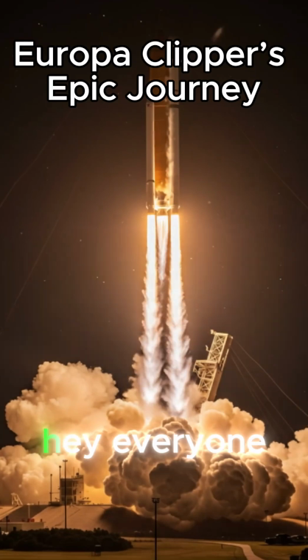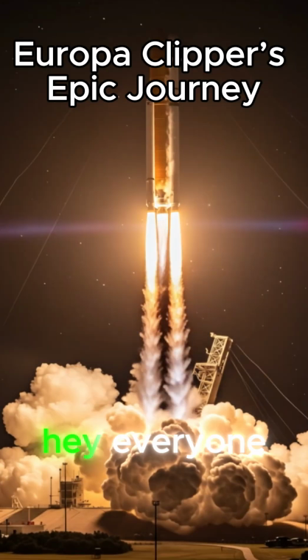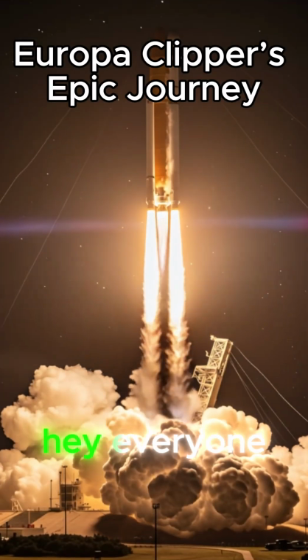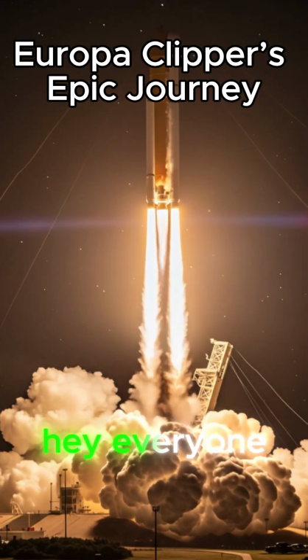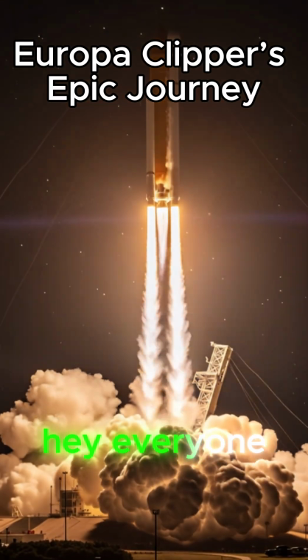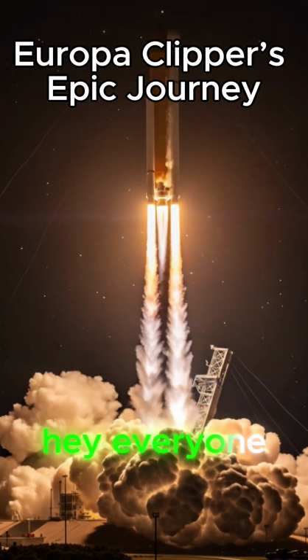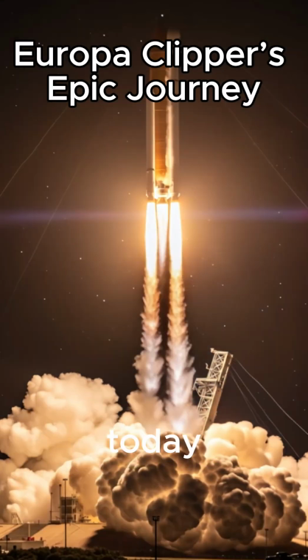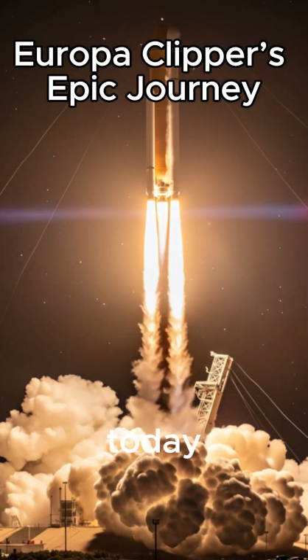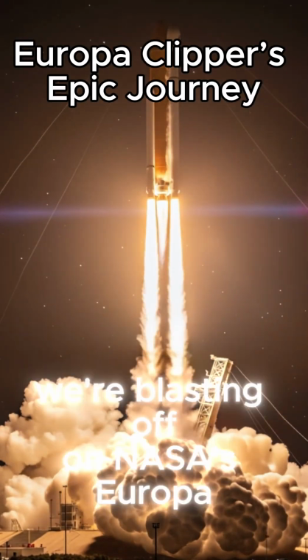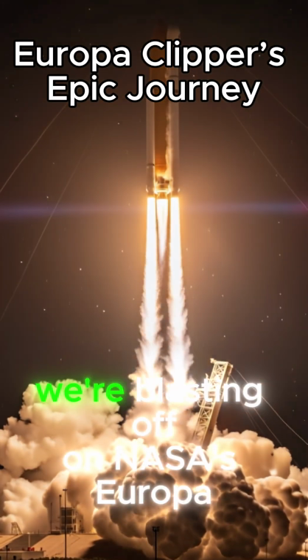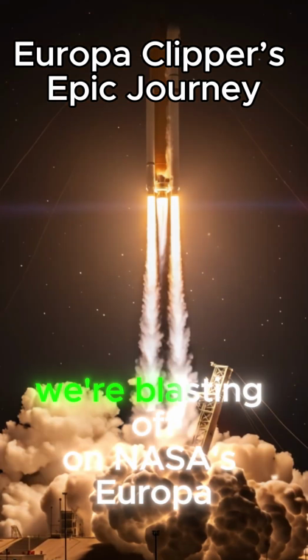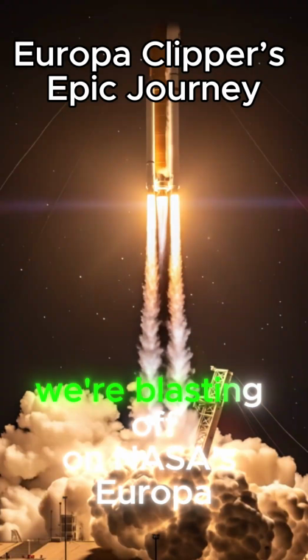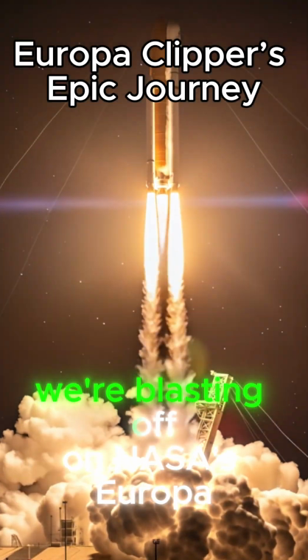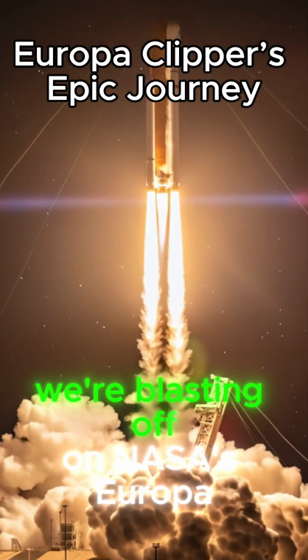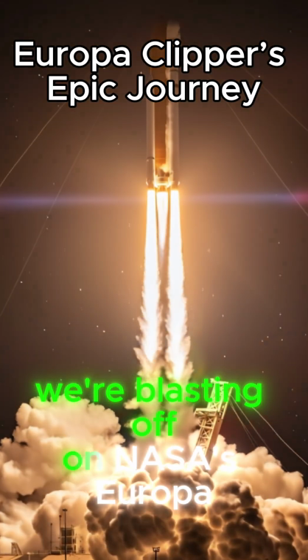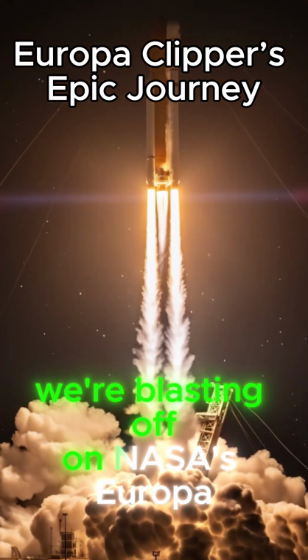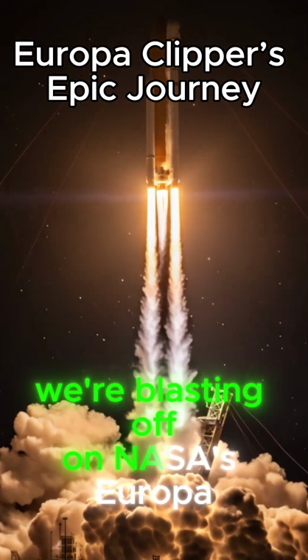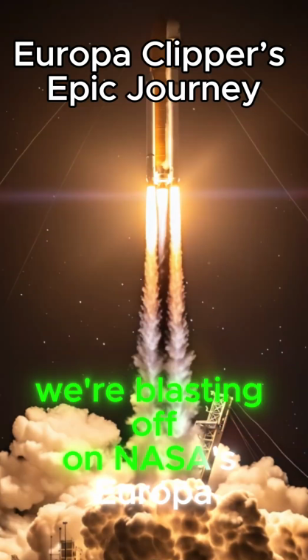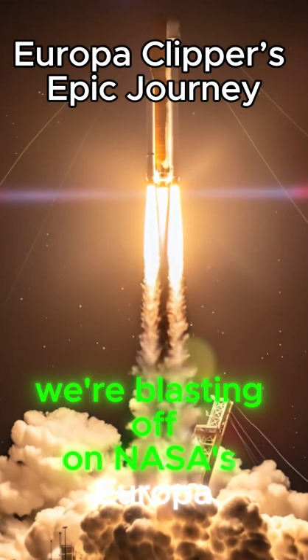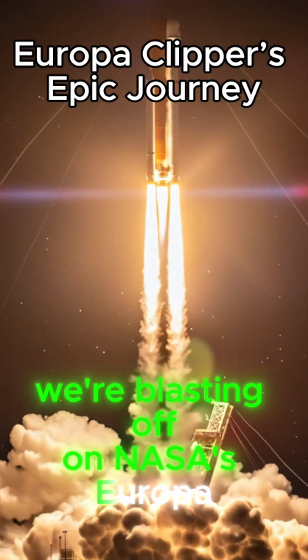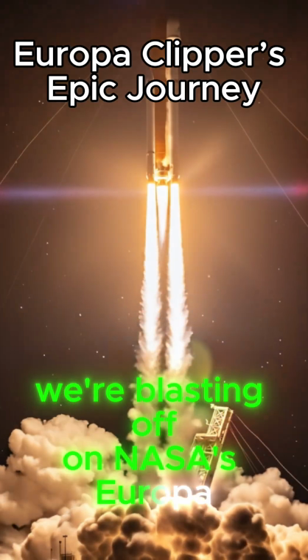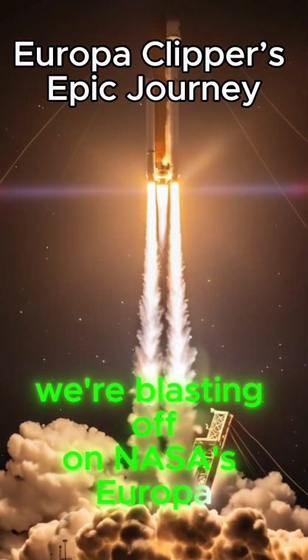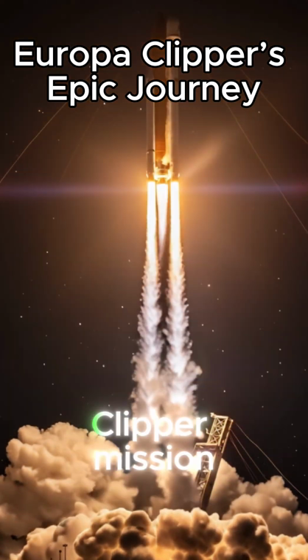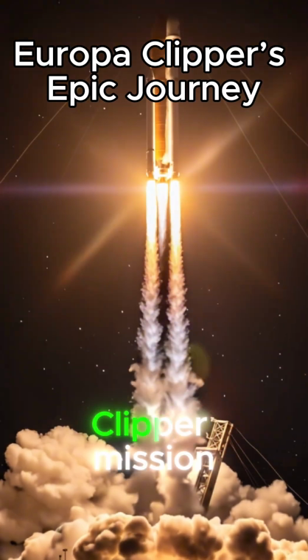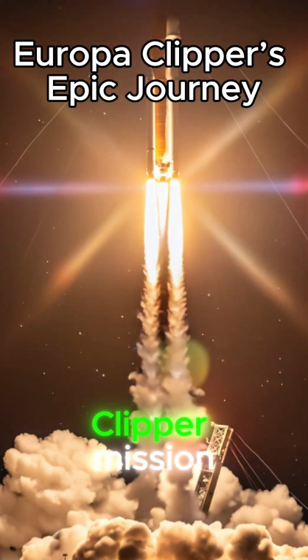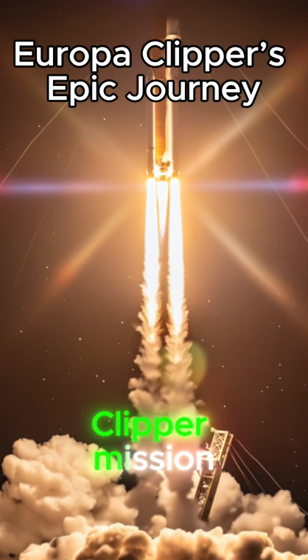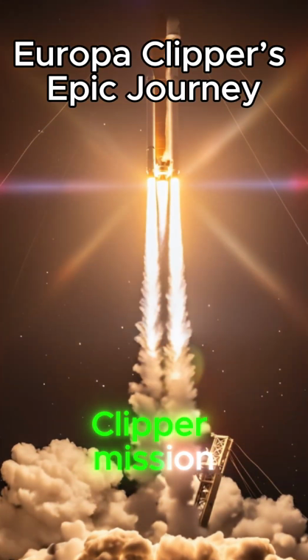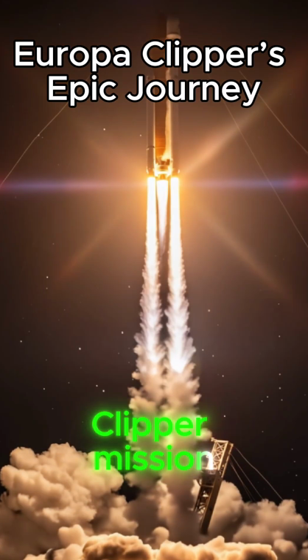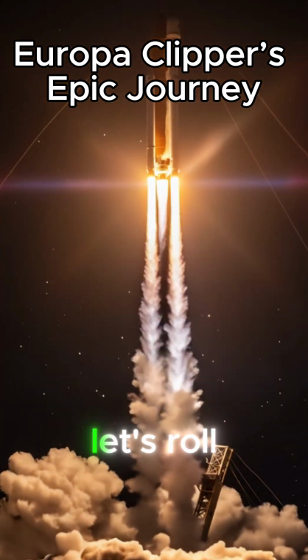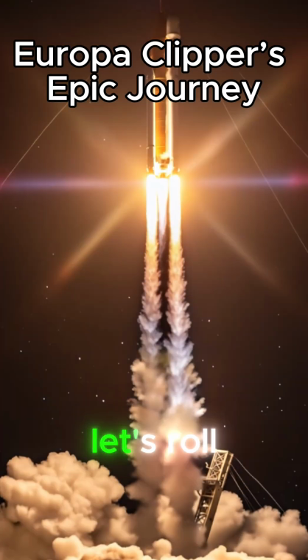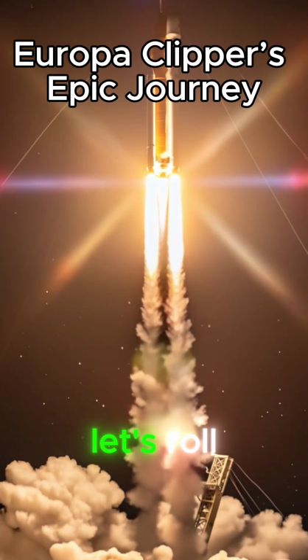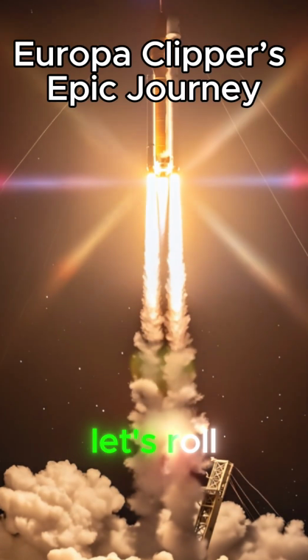Hey everyone. Today we're blasting off on NASA's Europa Clipper mission. Let's roll.